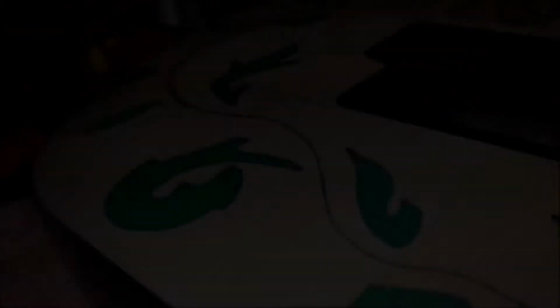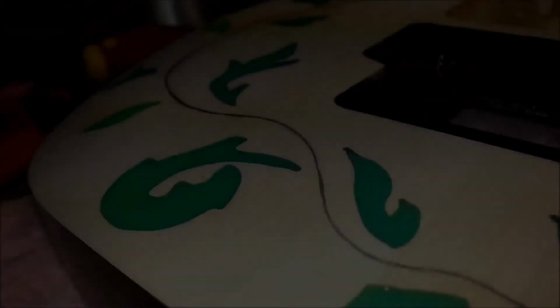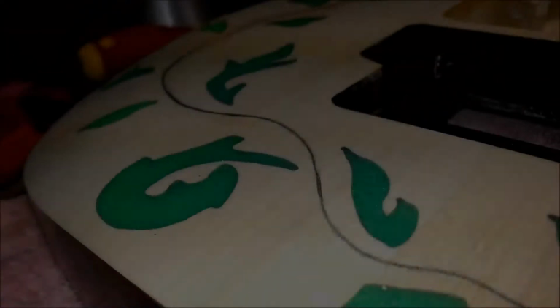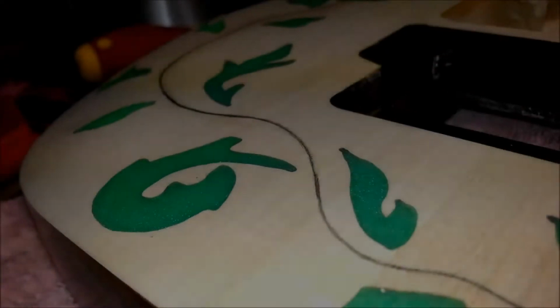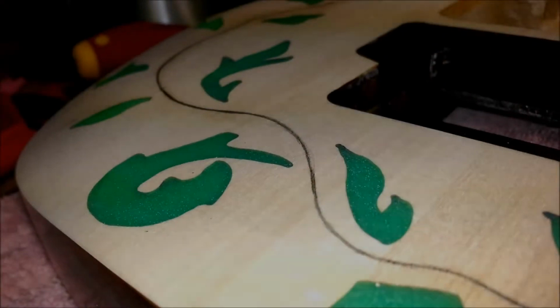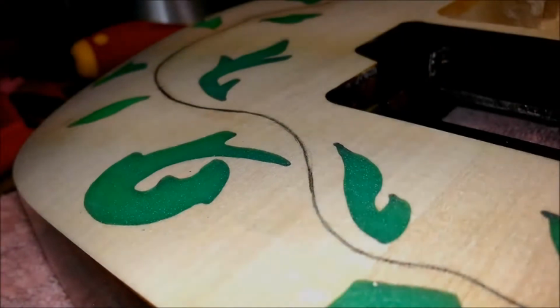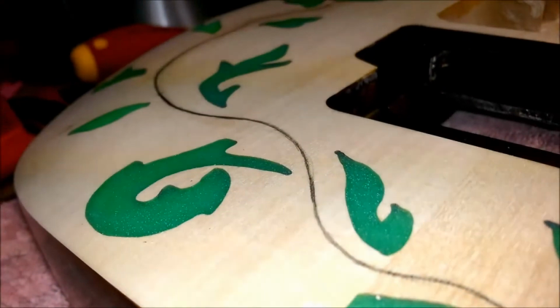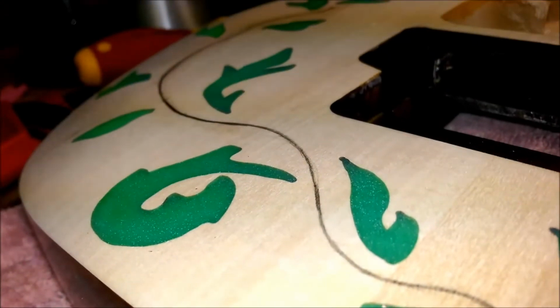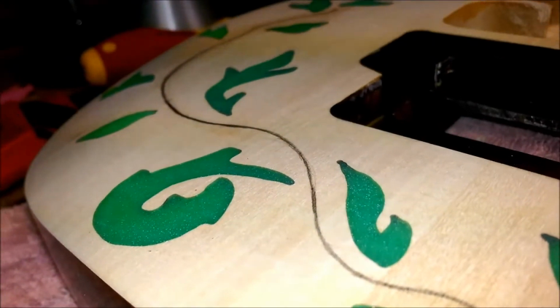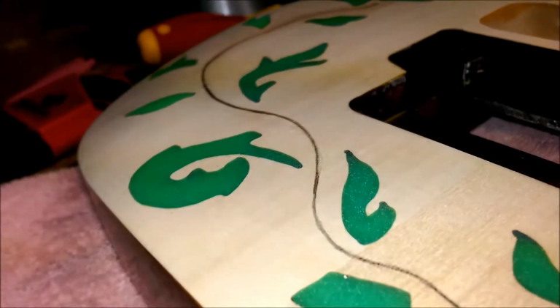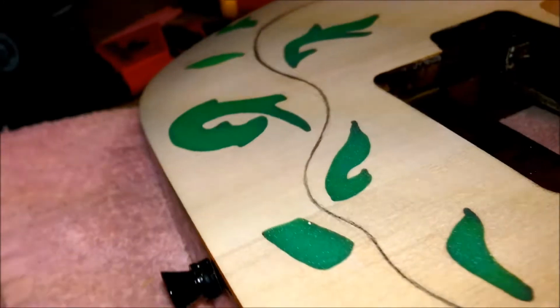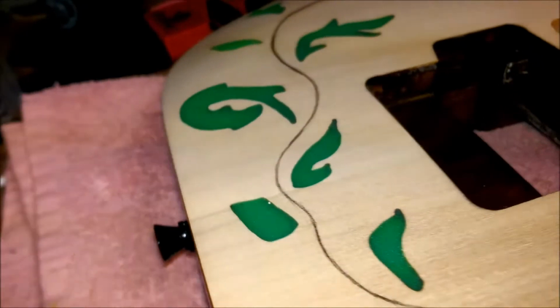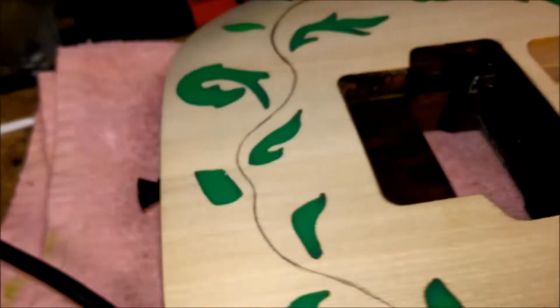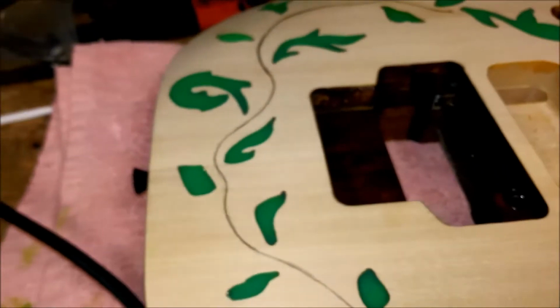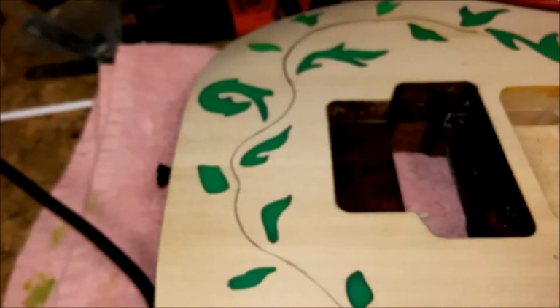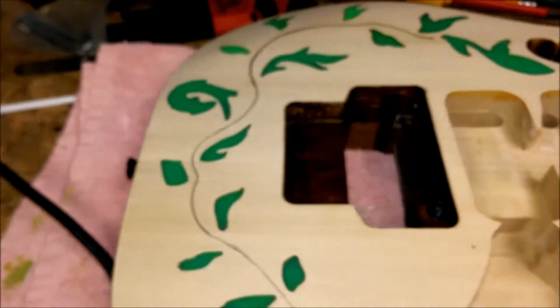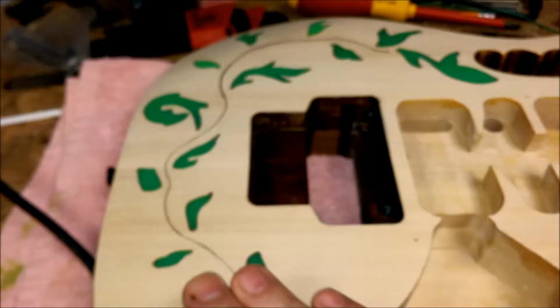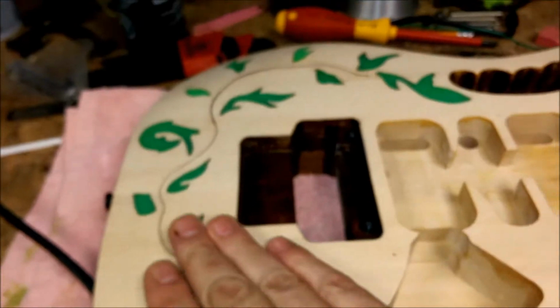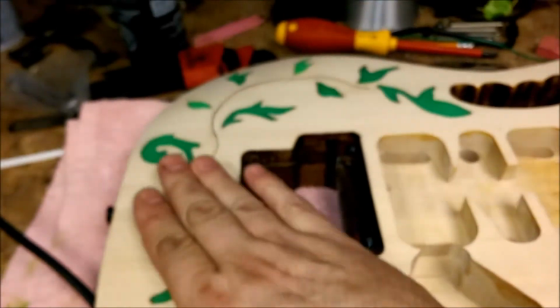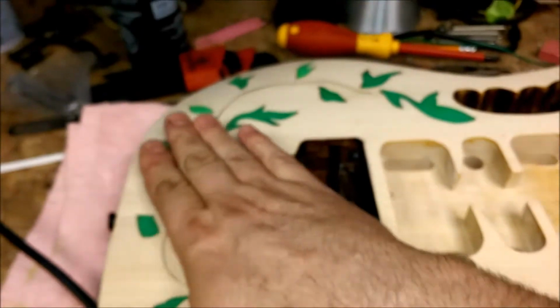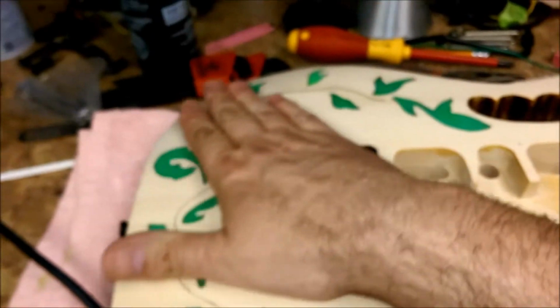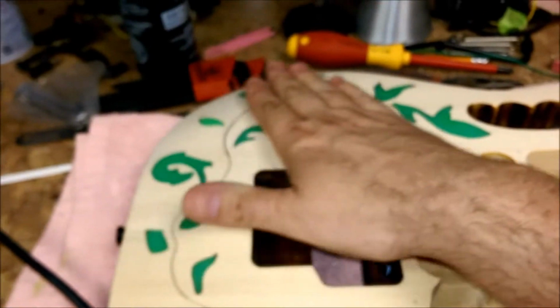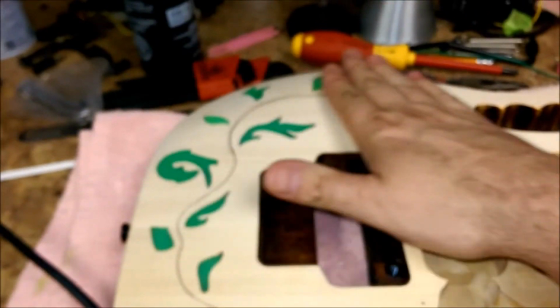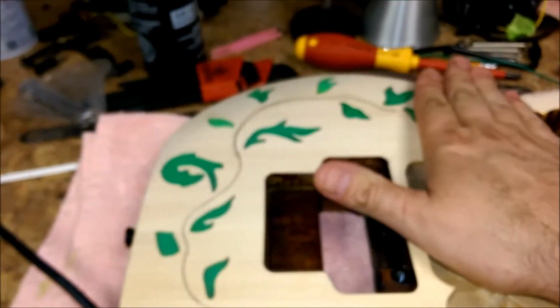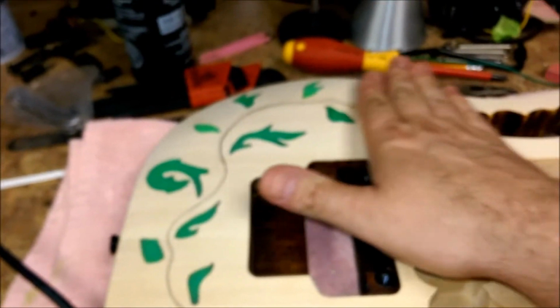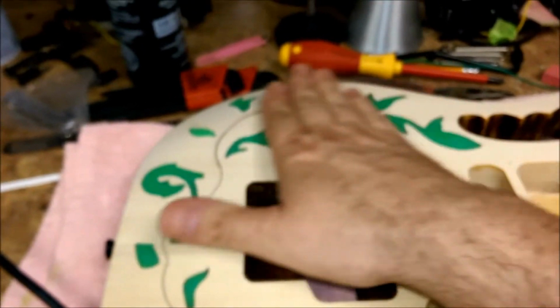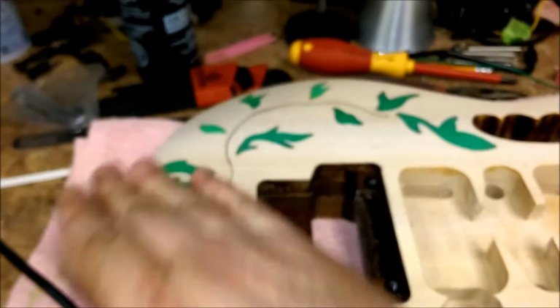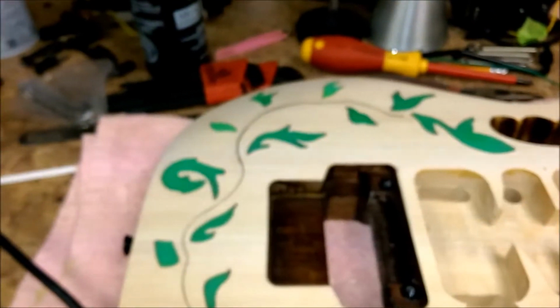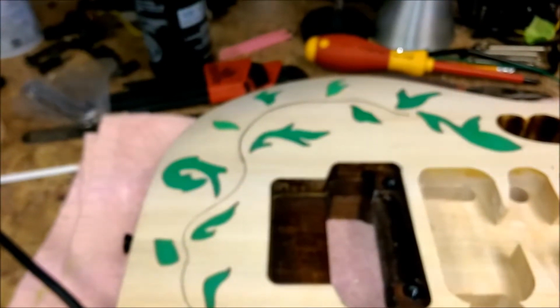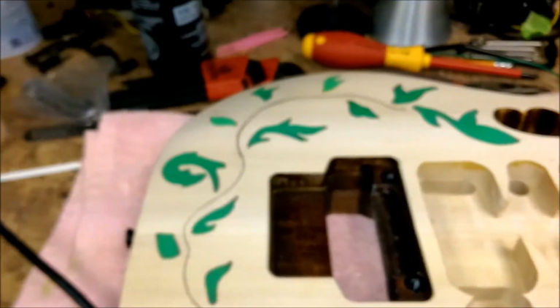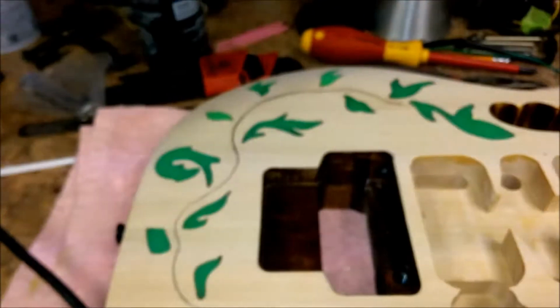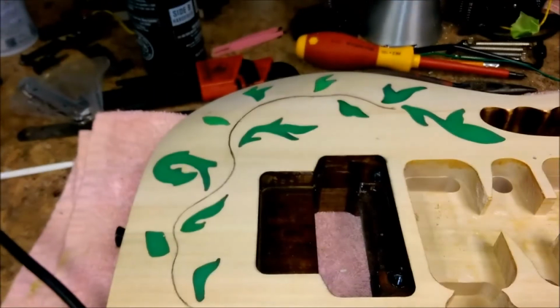There you go. Everything is all flush now. The top has been completely sanded smooth. Focus again.